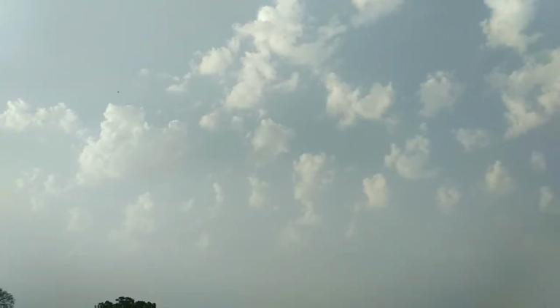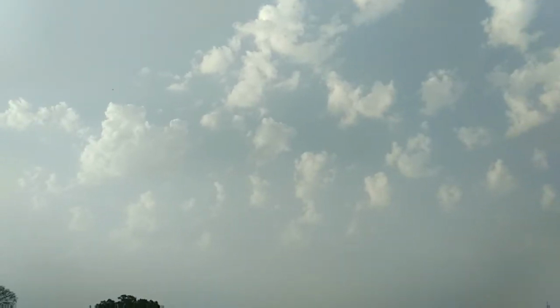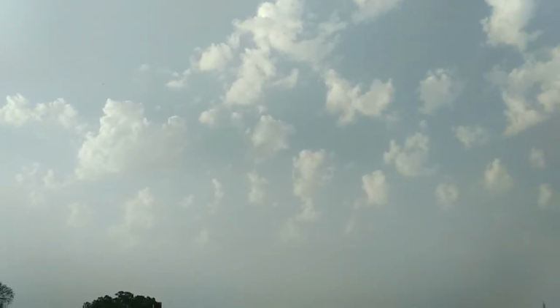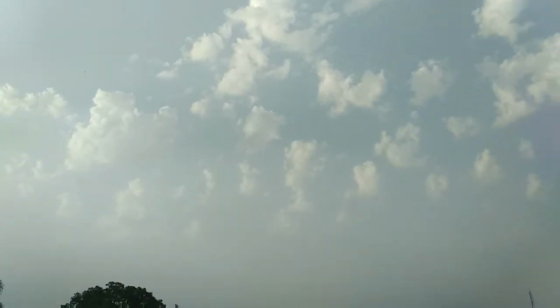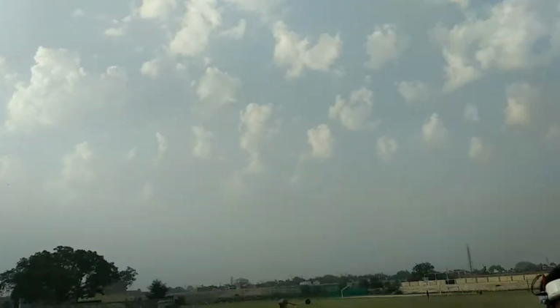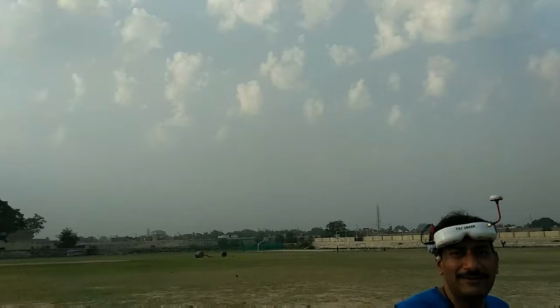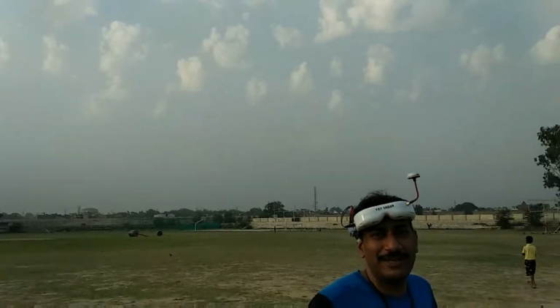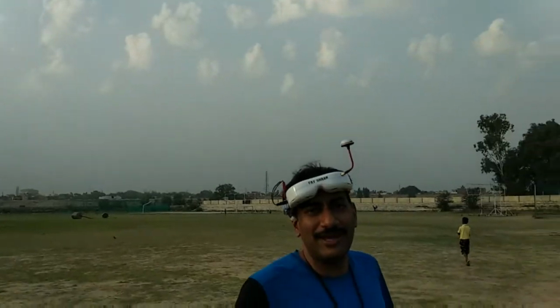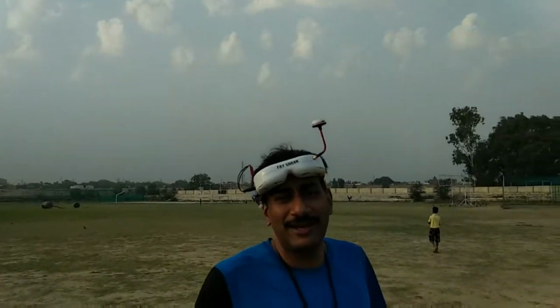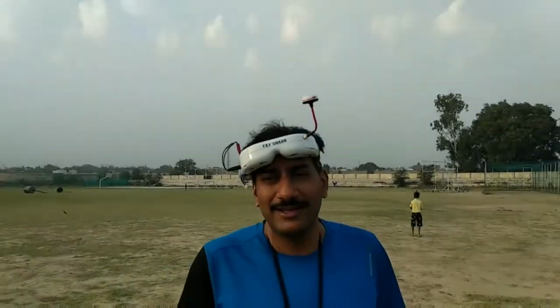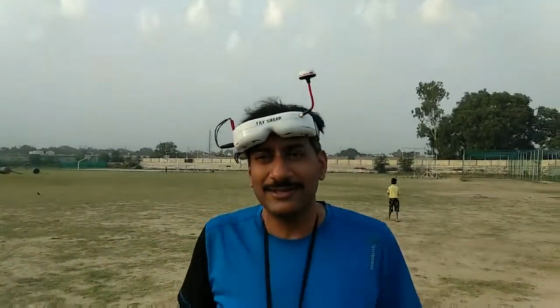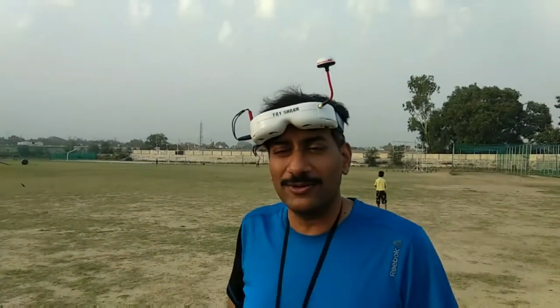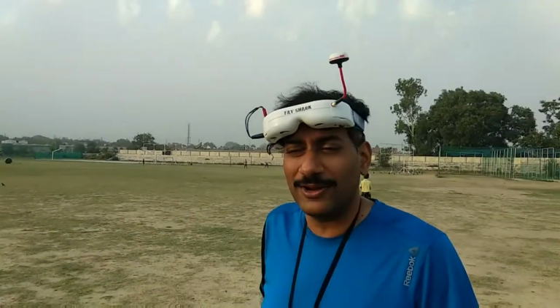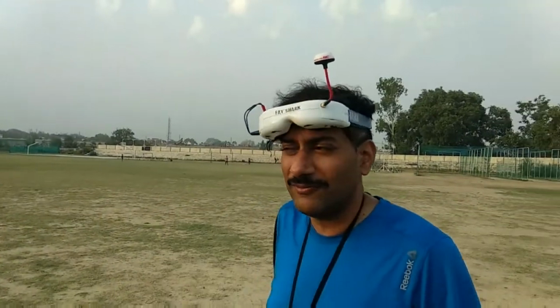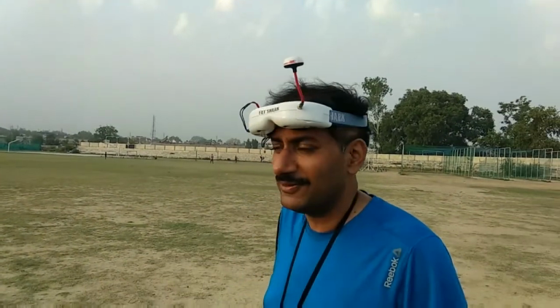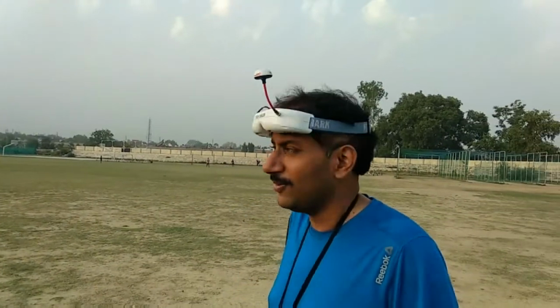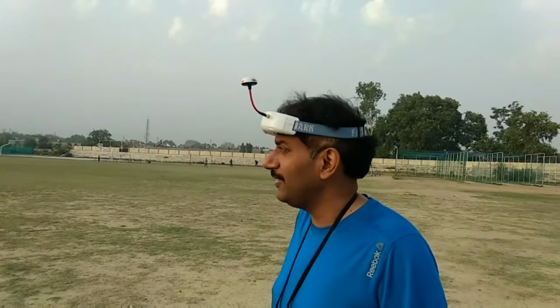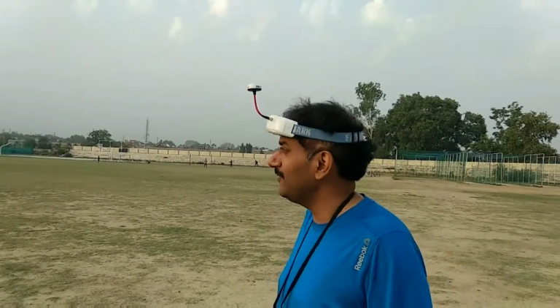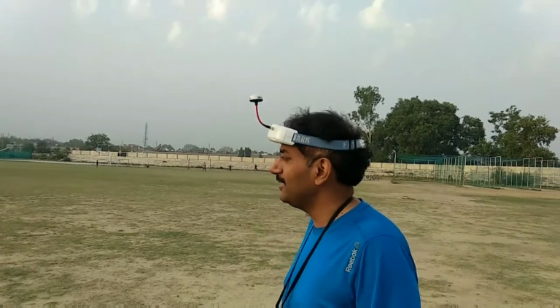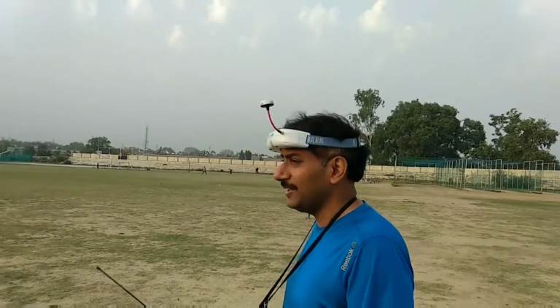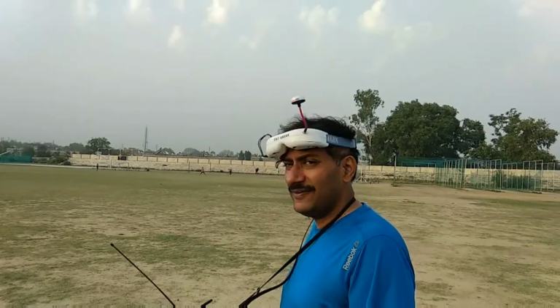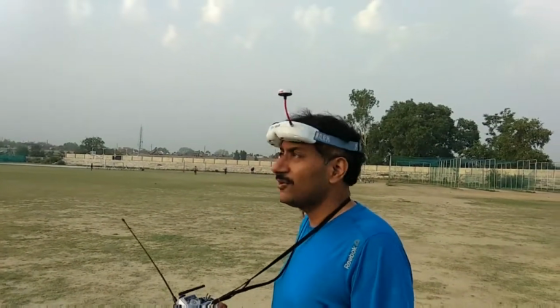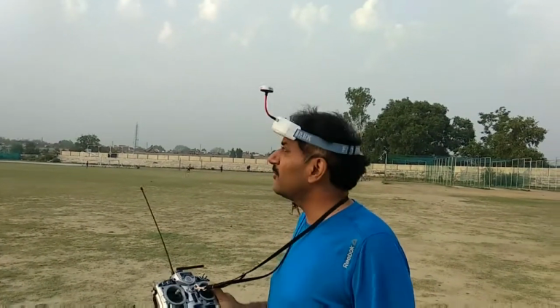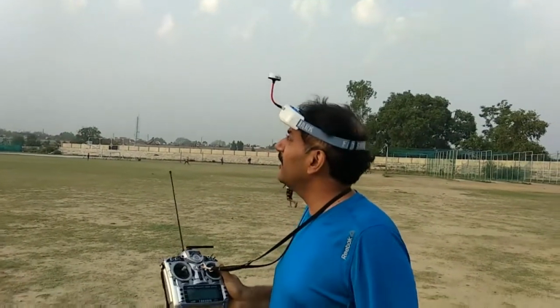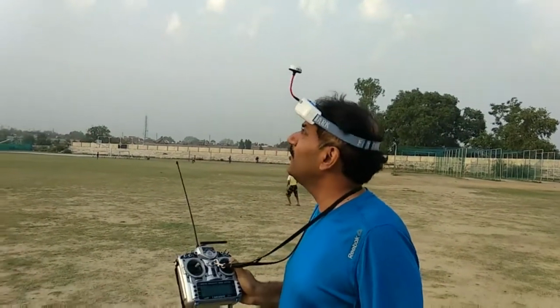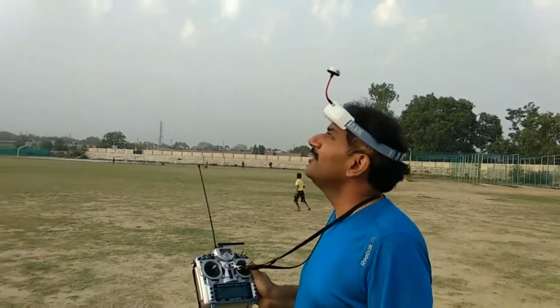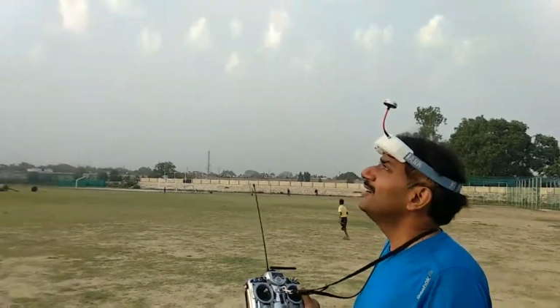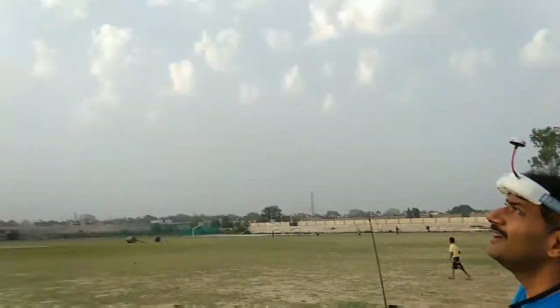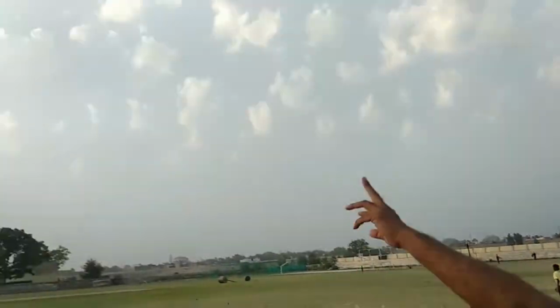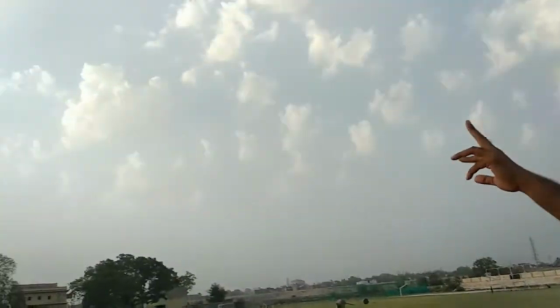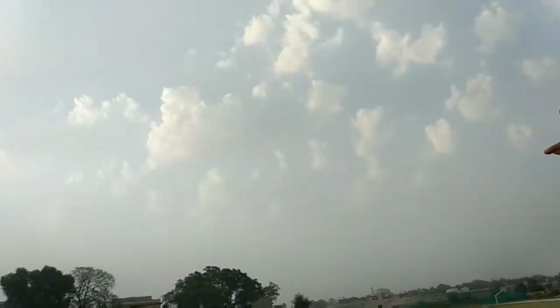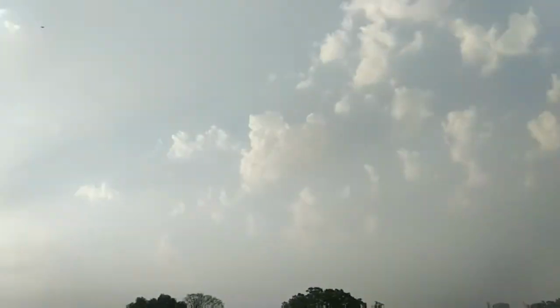Auto takeoff went very well. The plane is on auto now, it's right there.